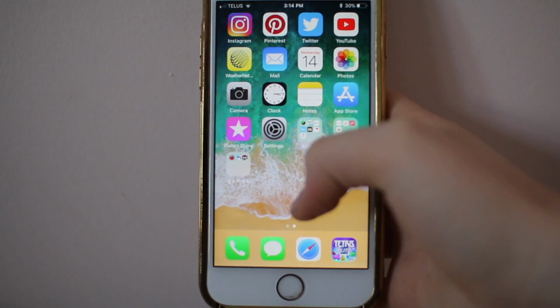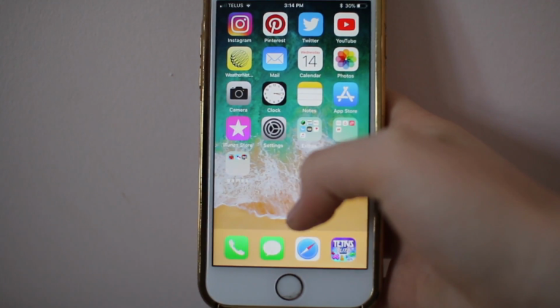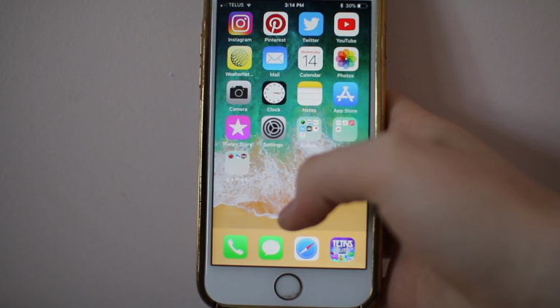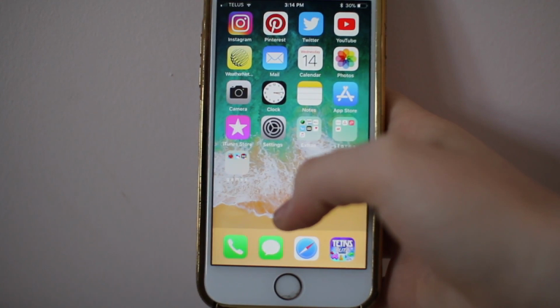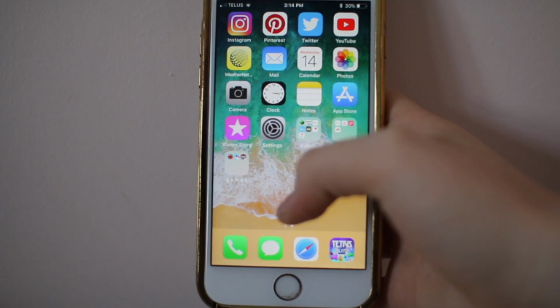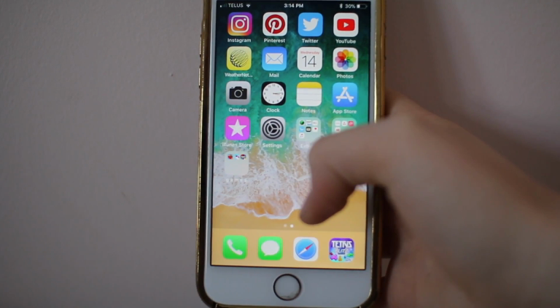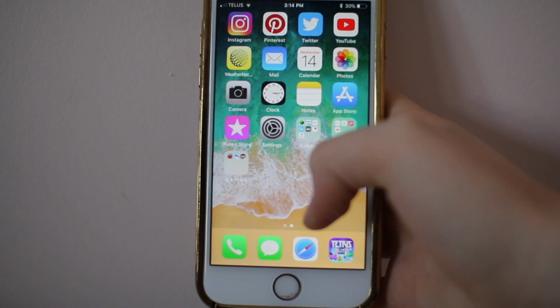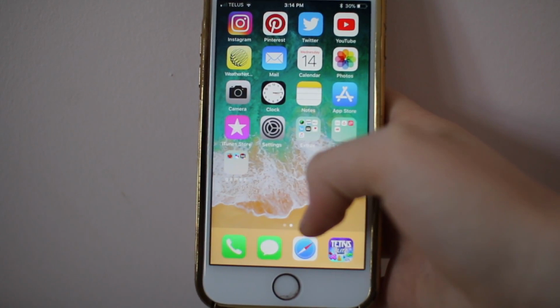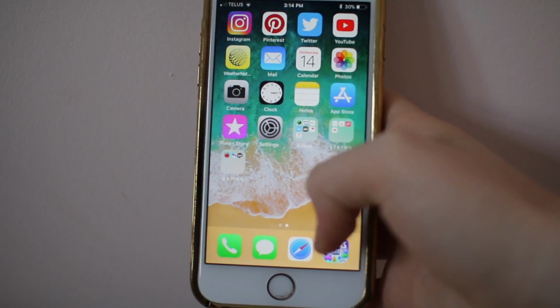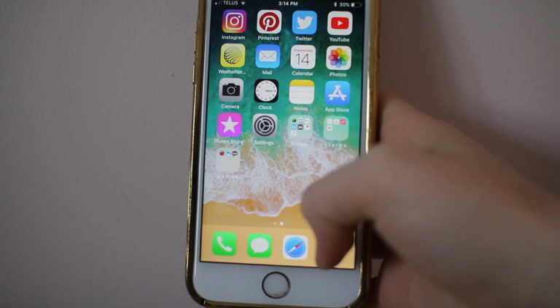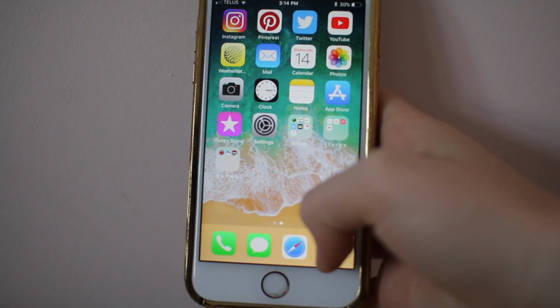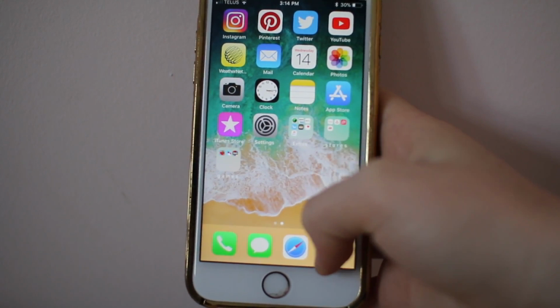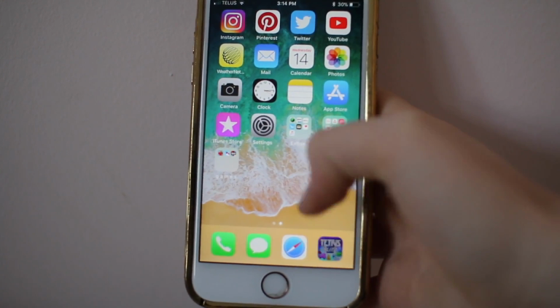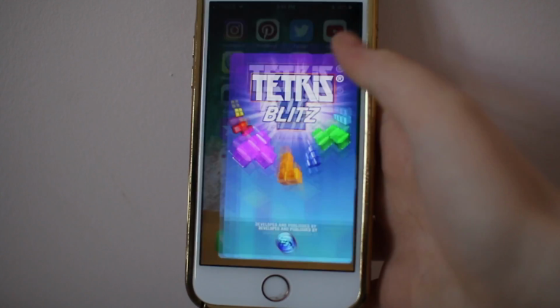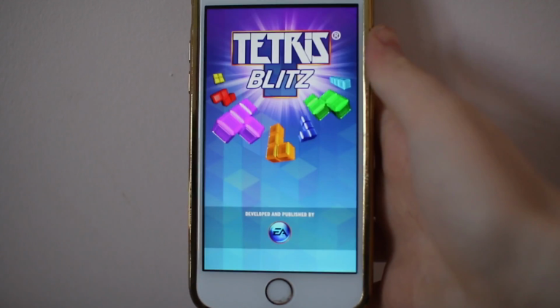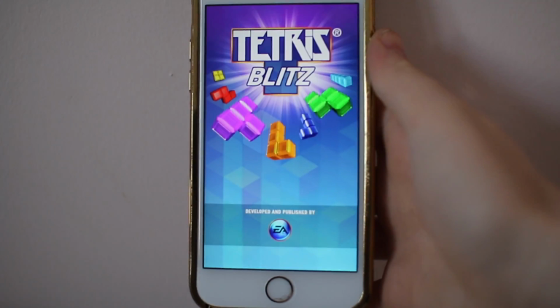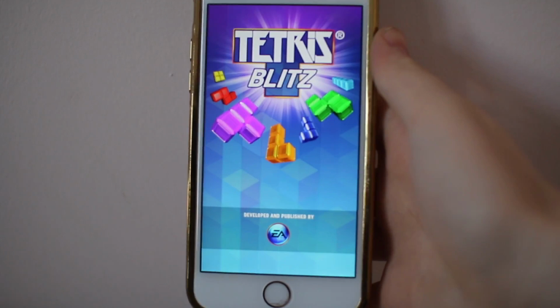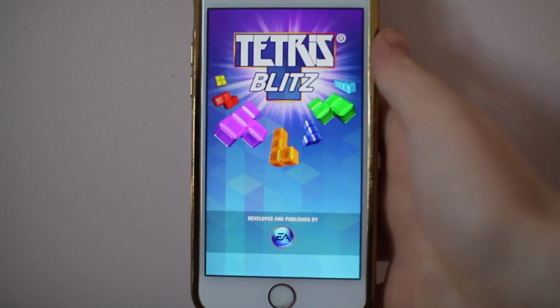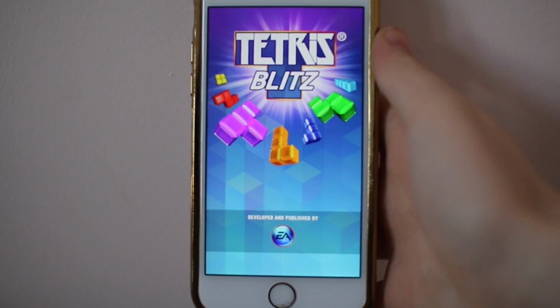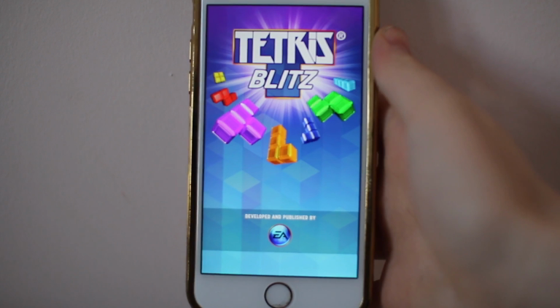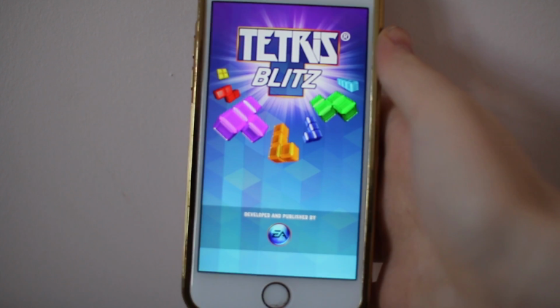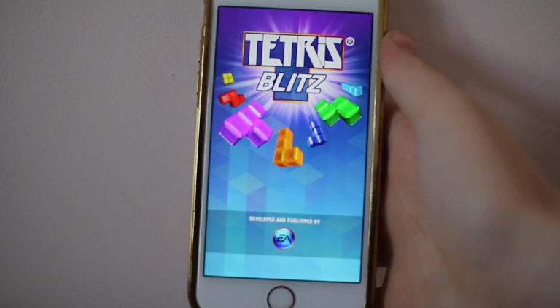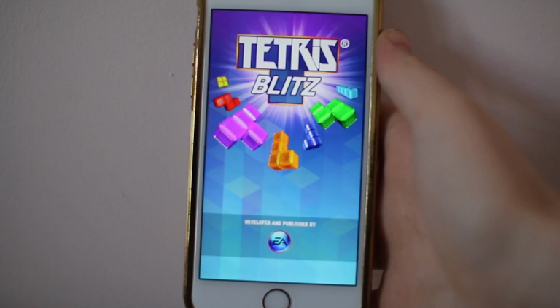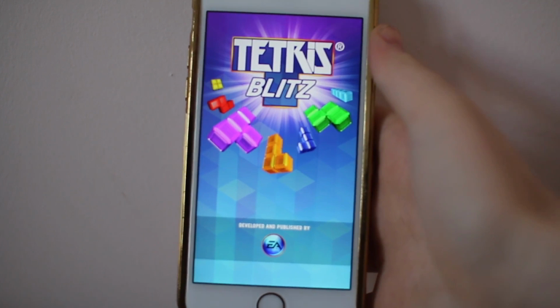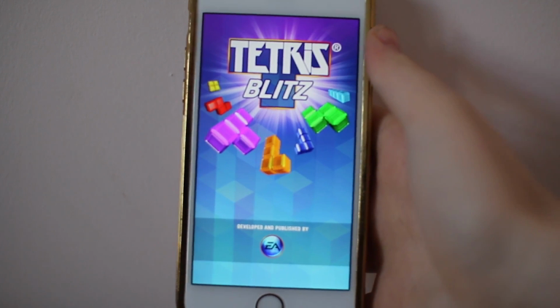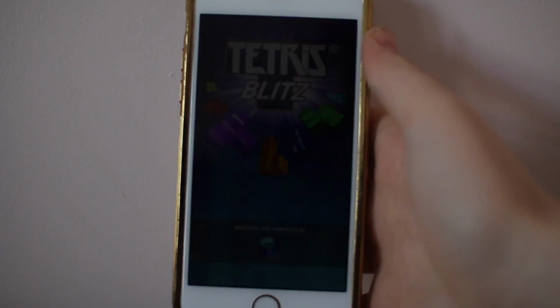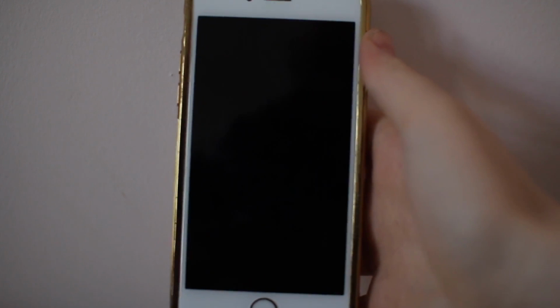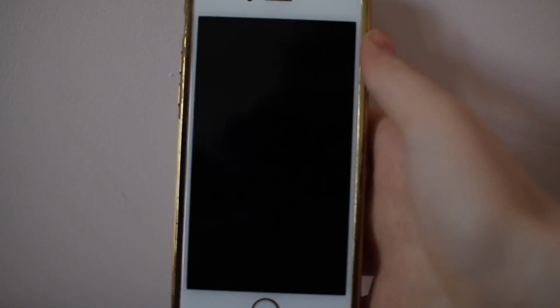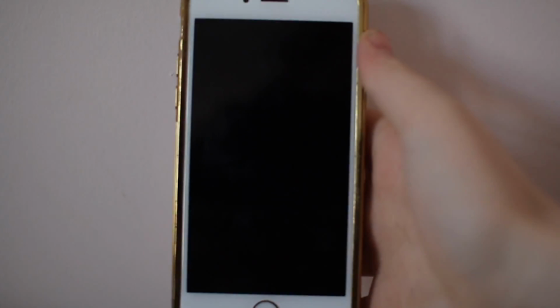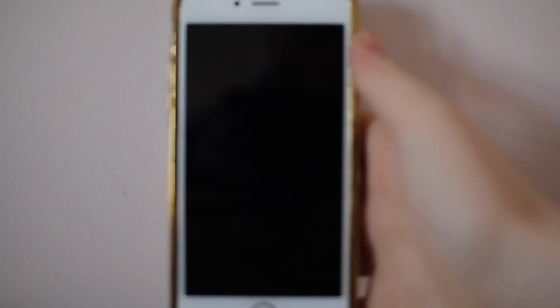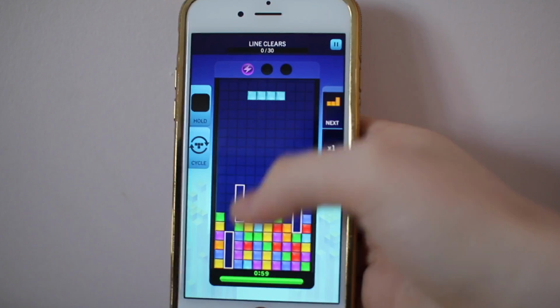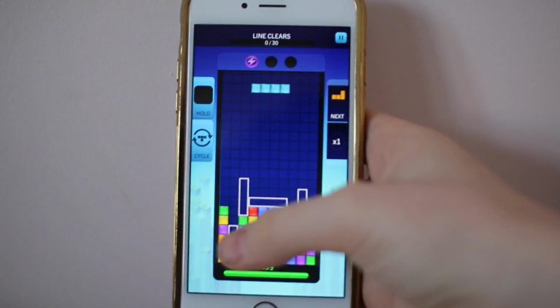Next I just have Phone, Messages, Safari, and Tetris Splits. This is currently my favorite game ever — I'm in love with this game.